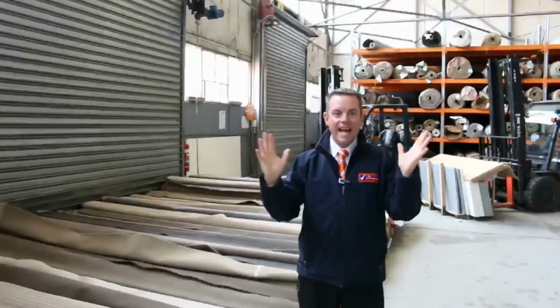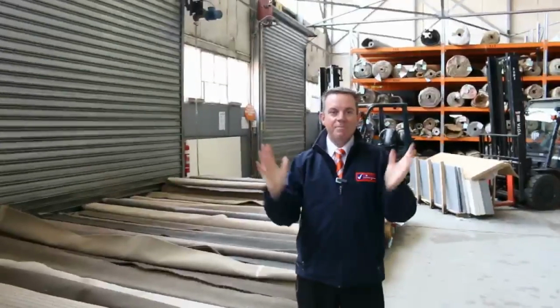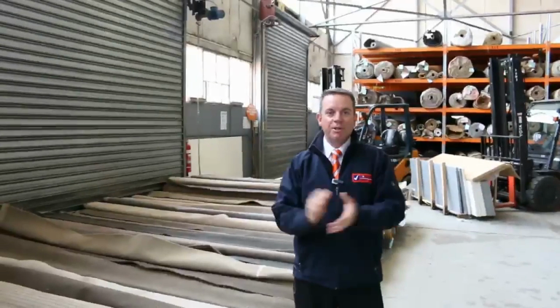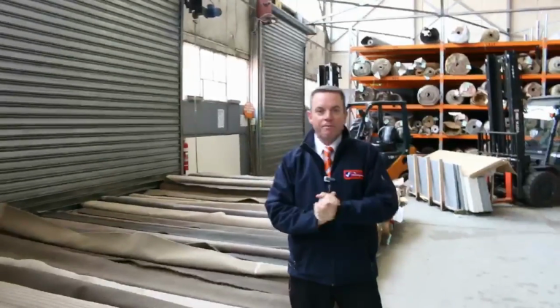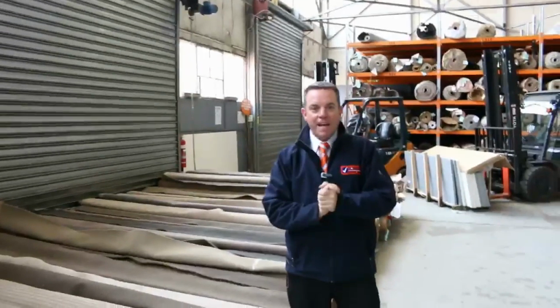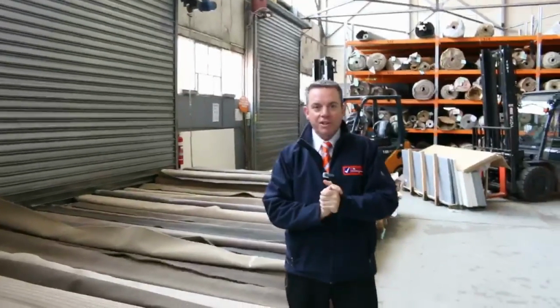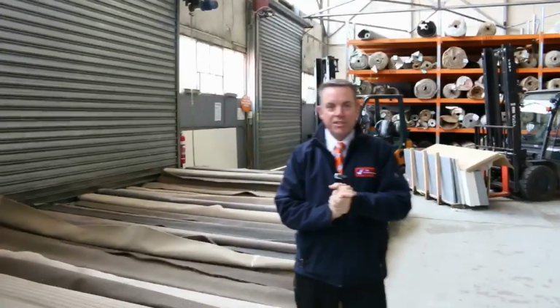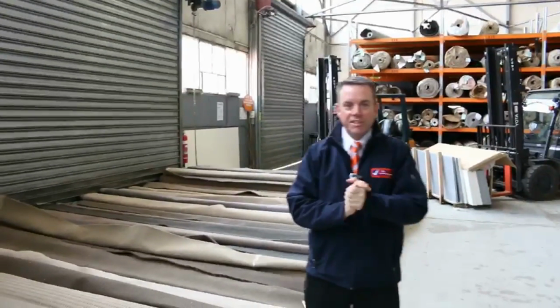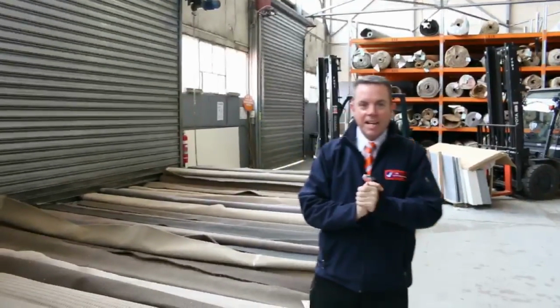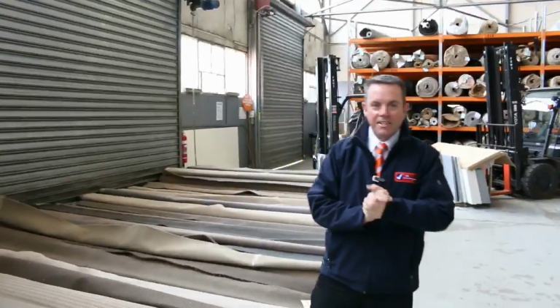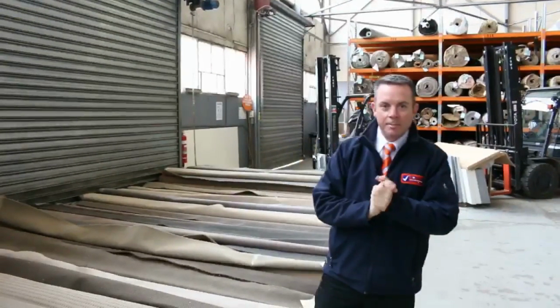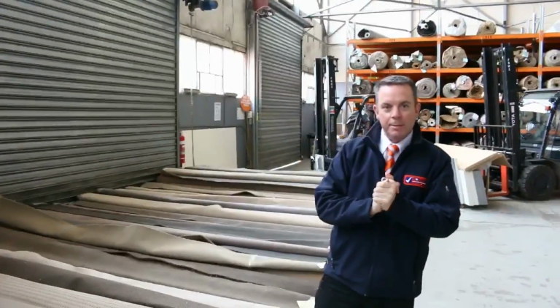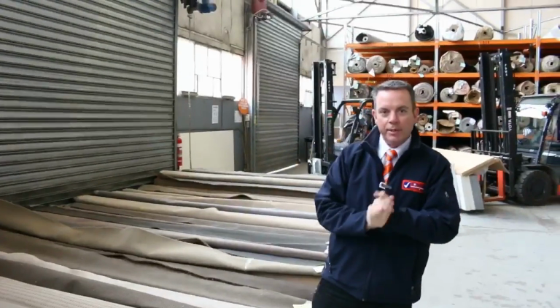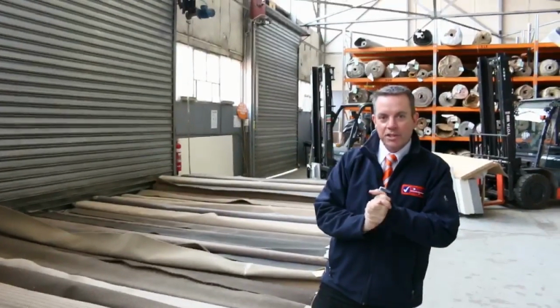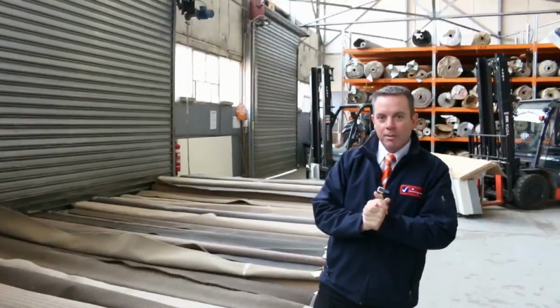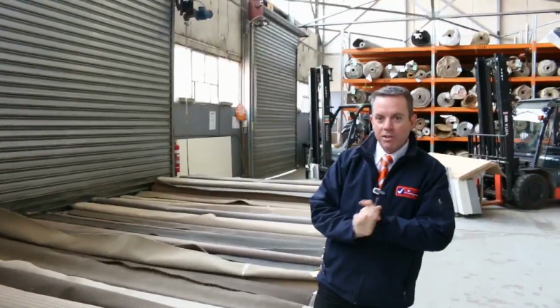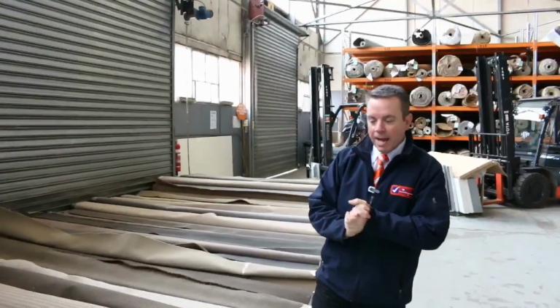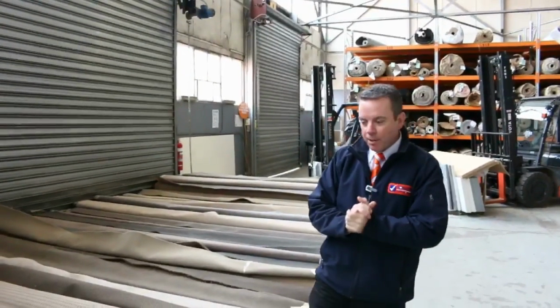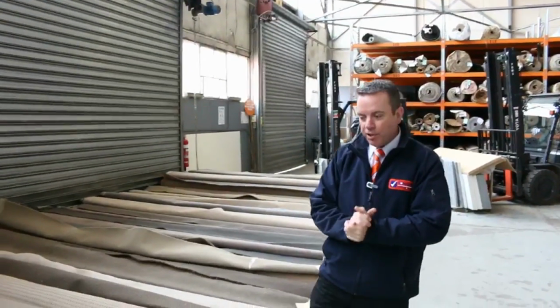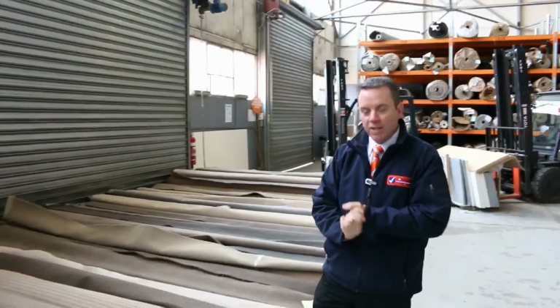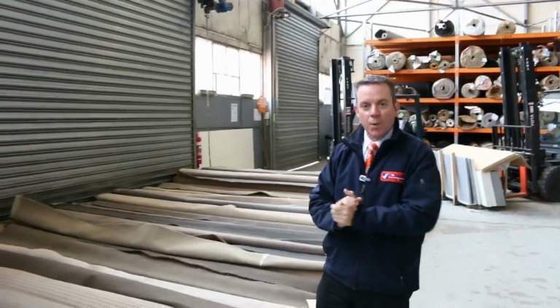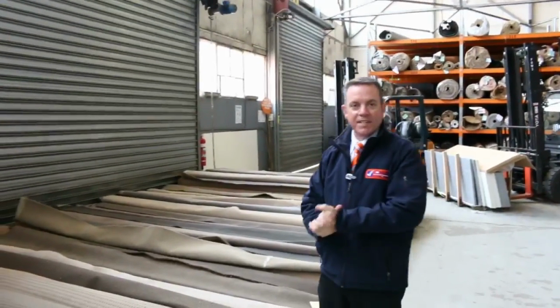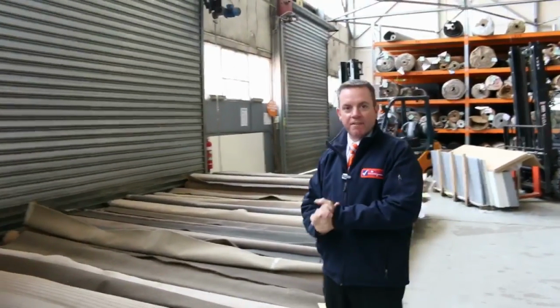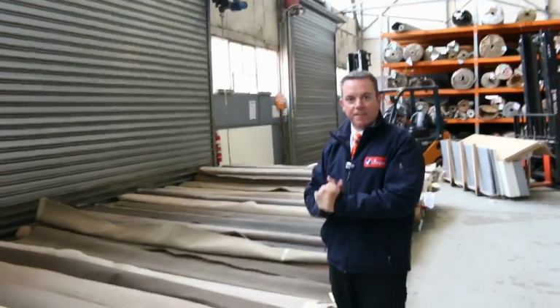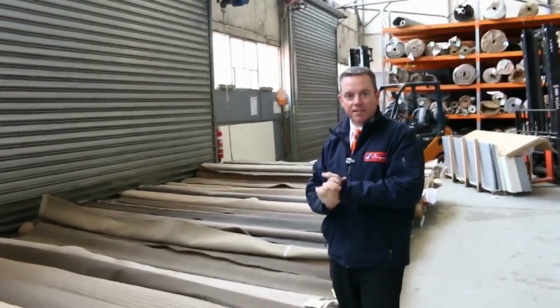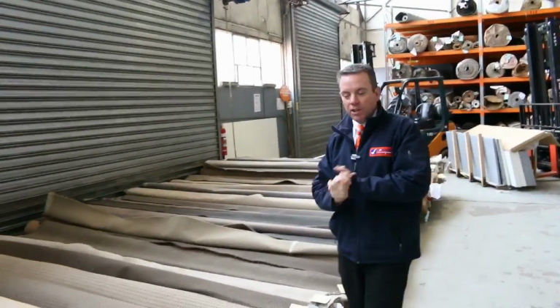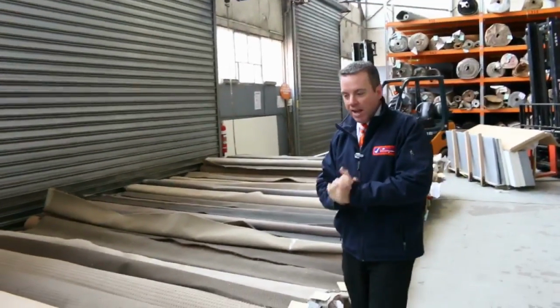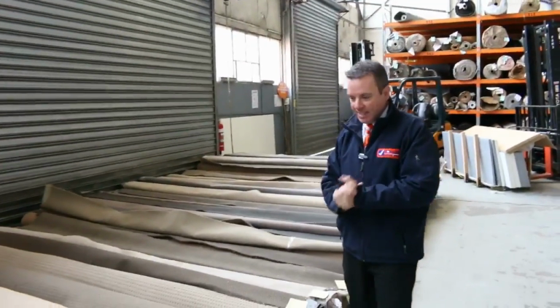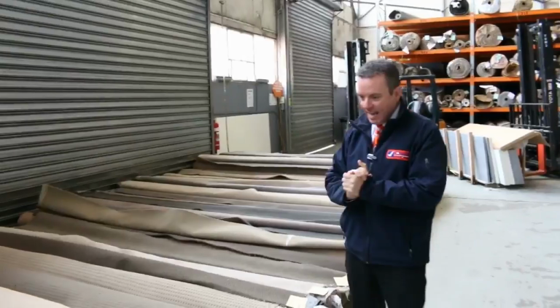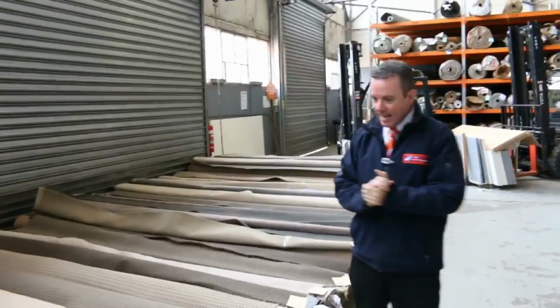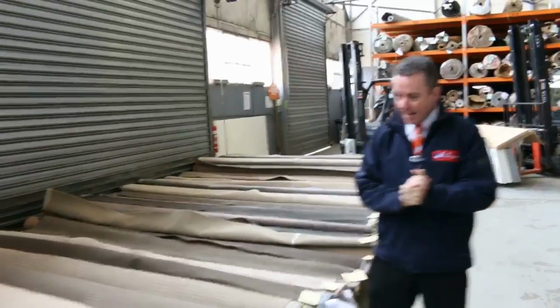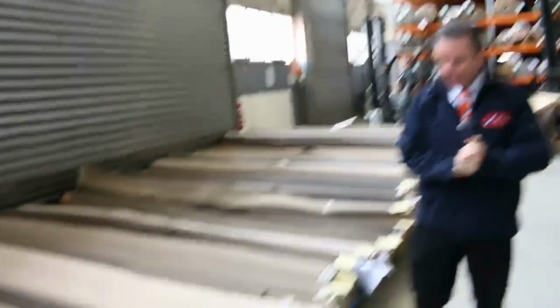G'day, I'm John from Fowles Auctions and Sales. I'm here to preview tomorrow's carpet auction — it's Wednesday the 5th of July at 10am.